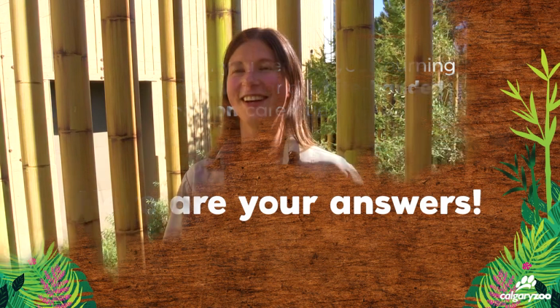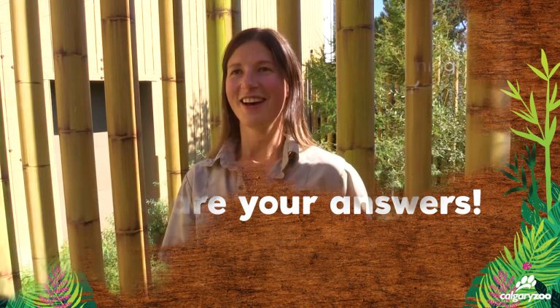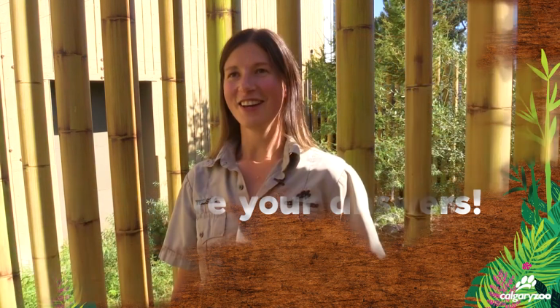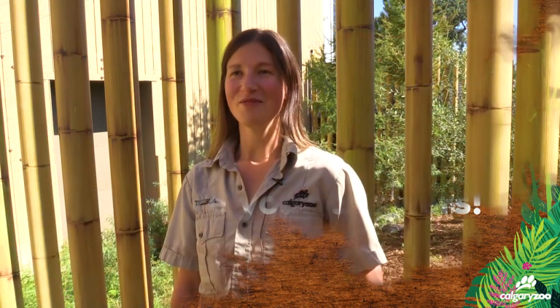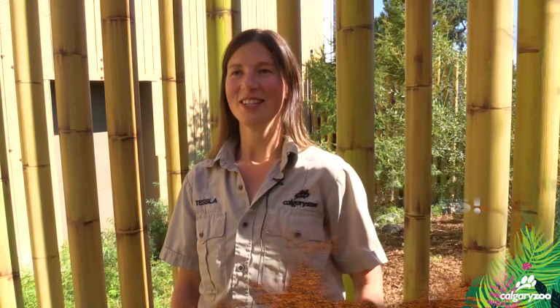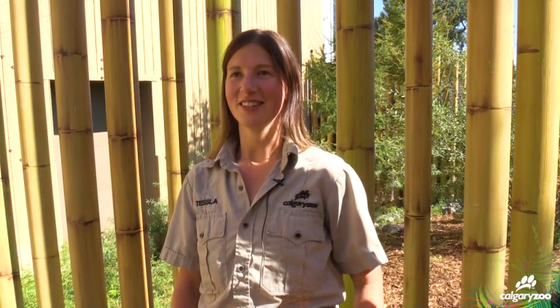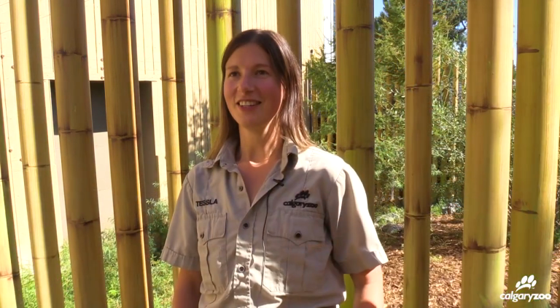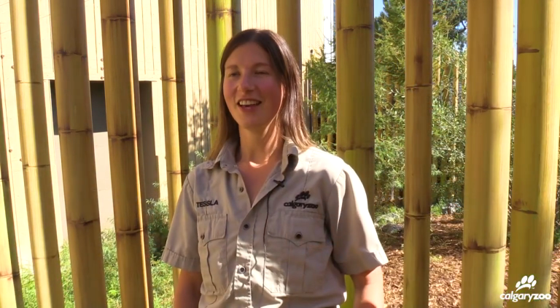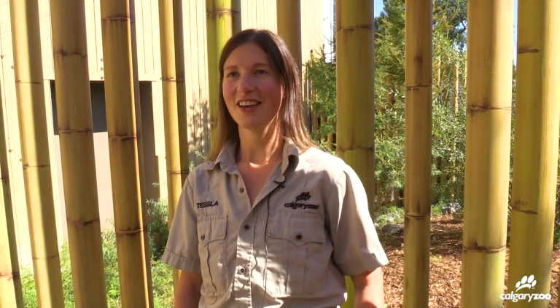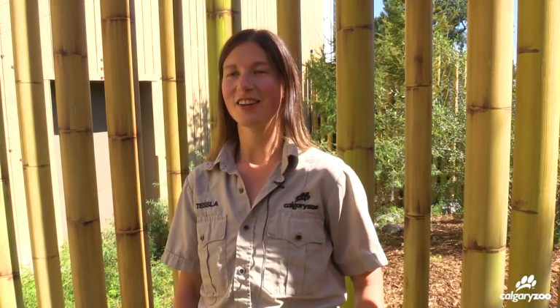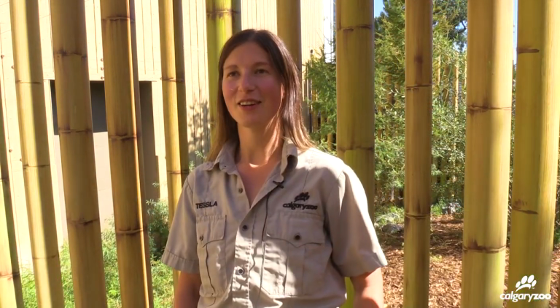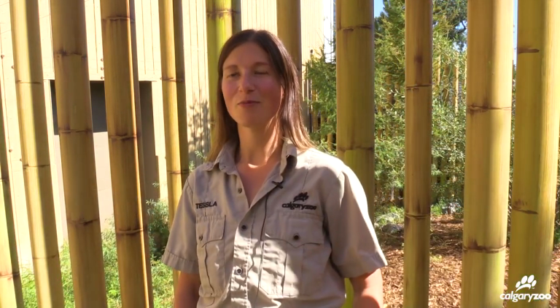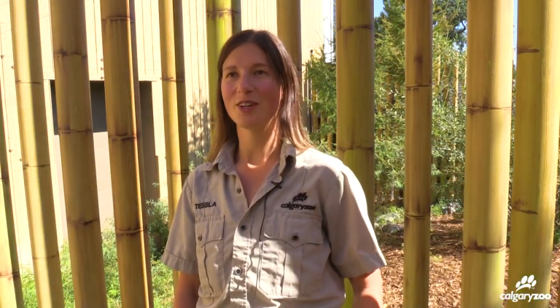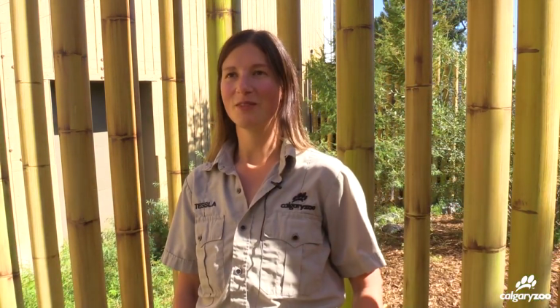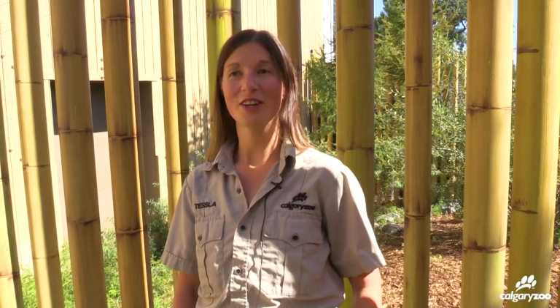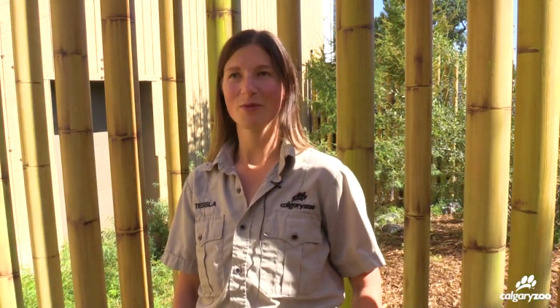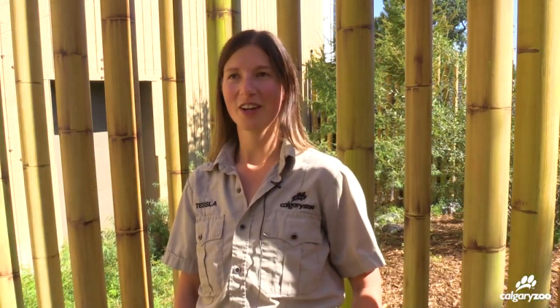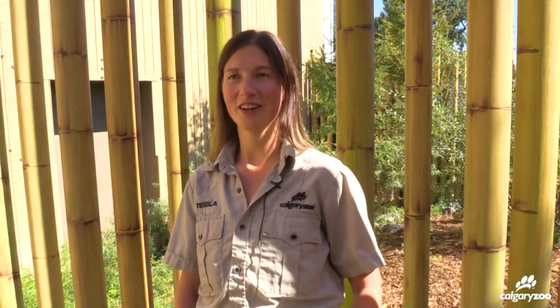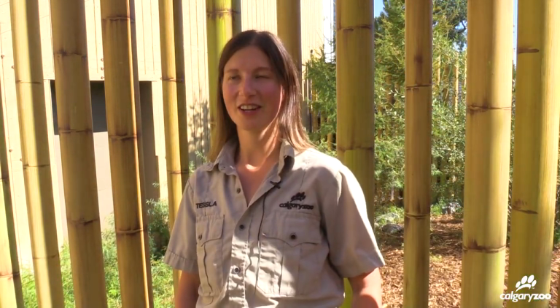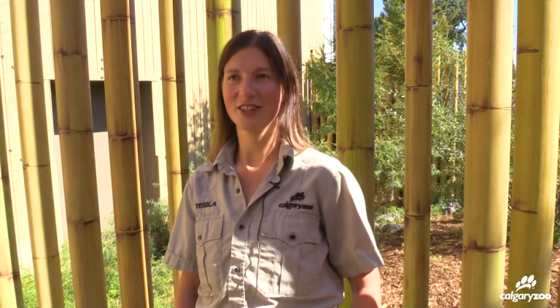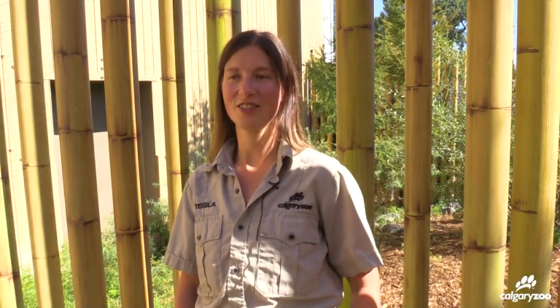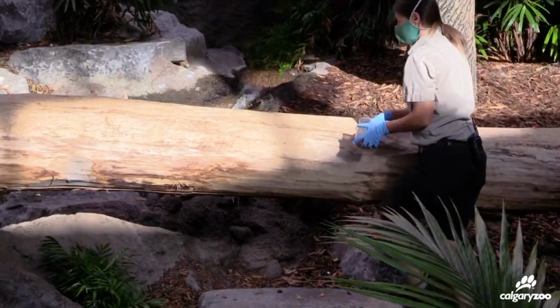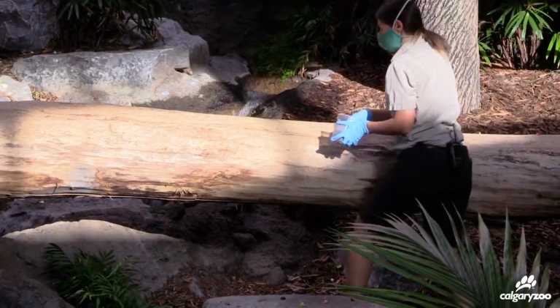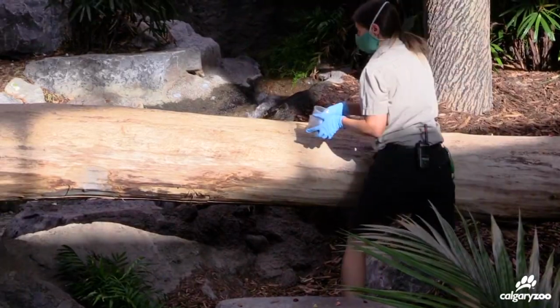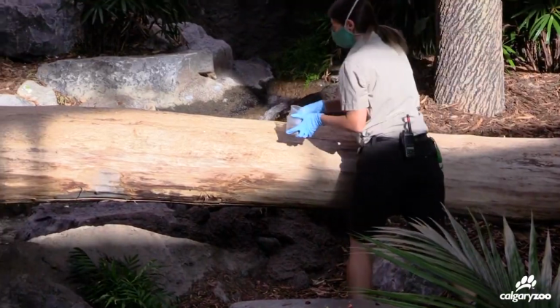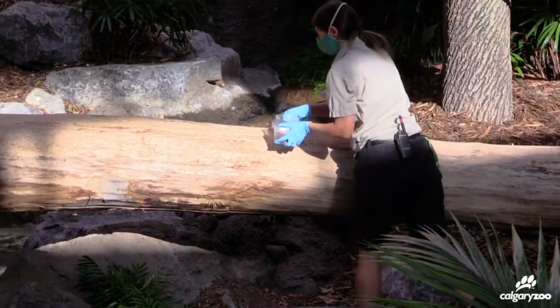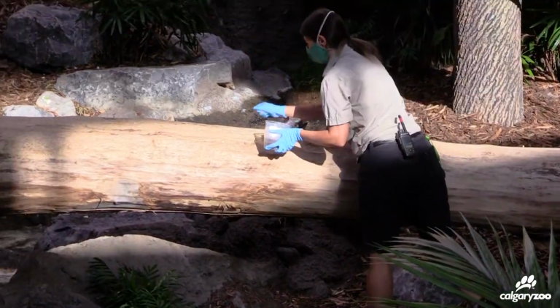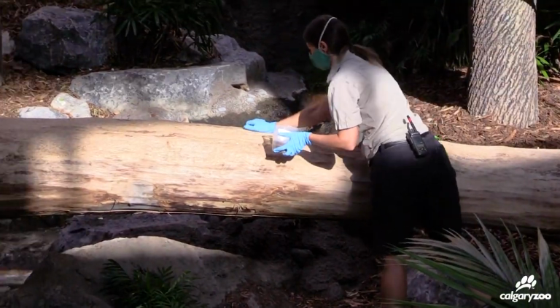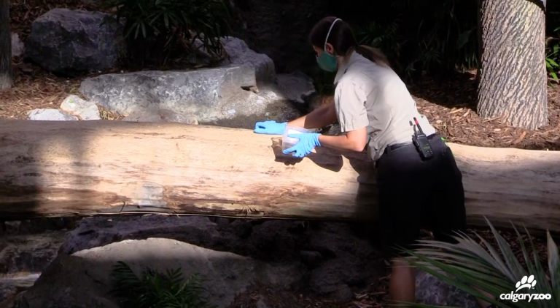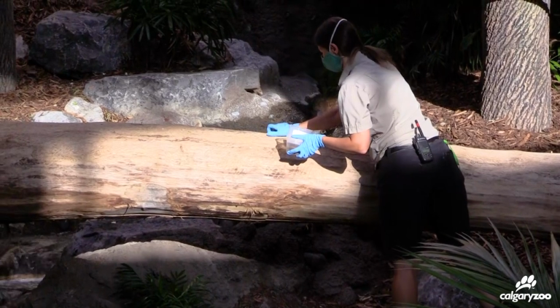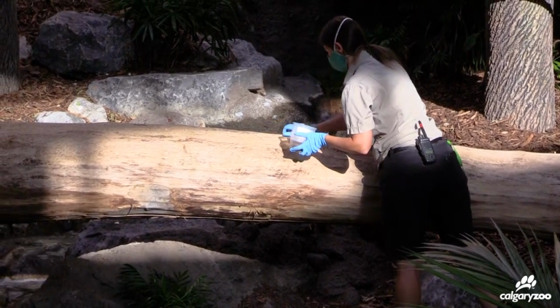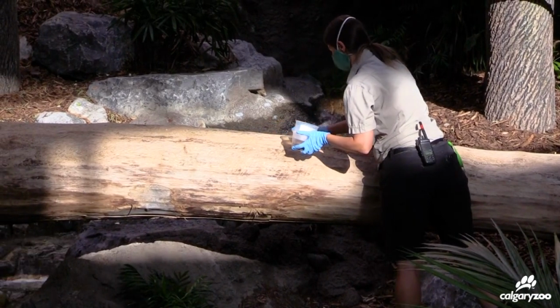Hi, I'm Tessla and I am one of the animal care technicians that takes care of the gibbons and tapir.